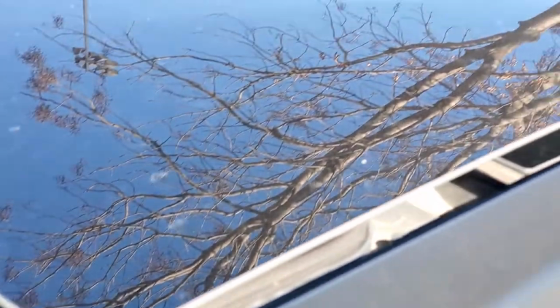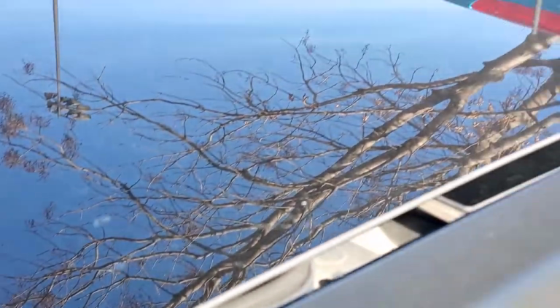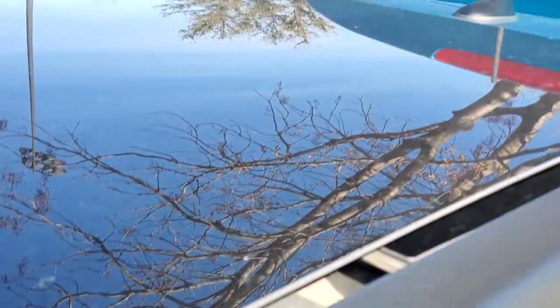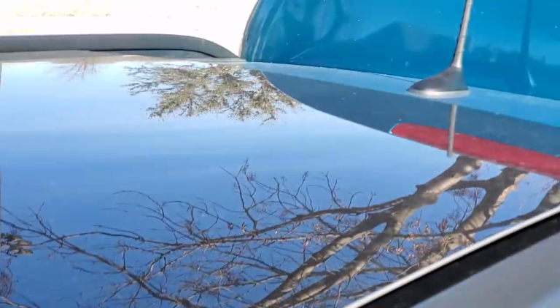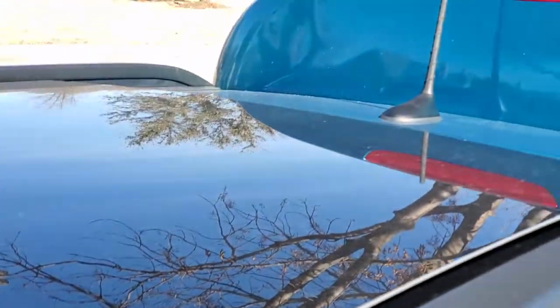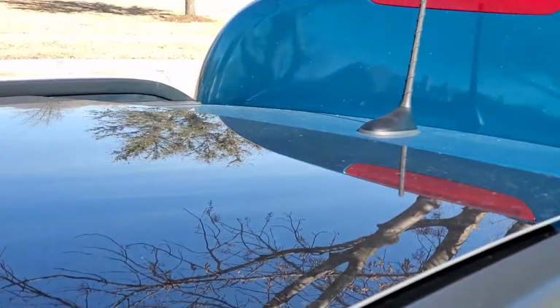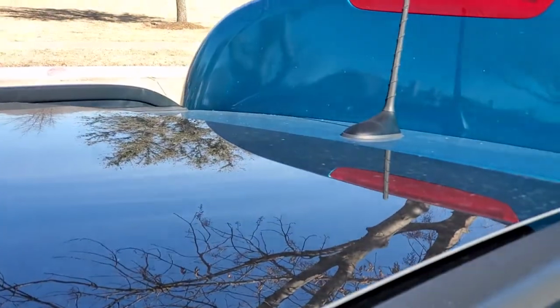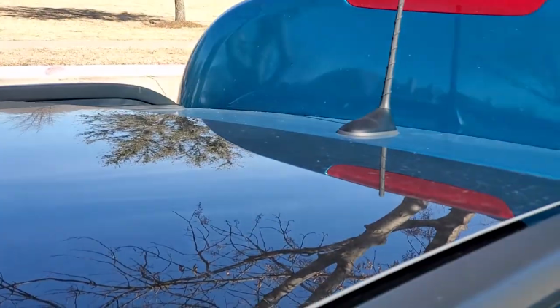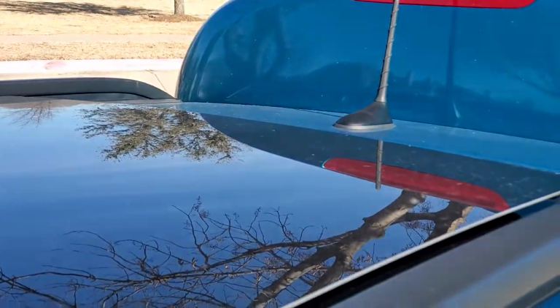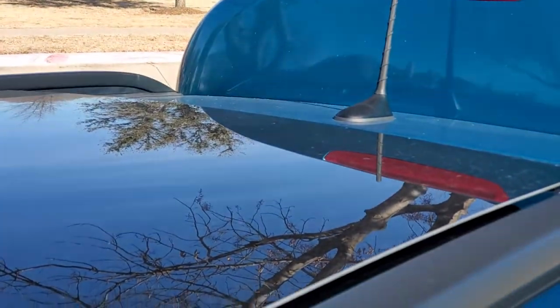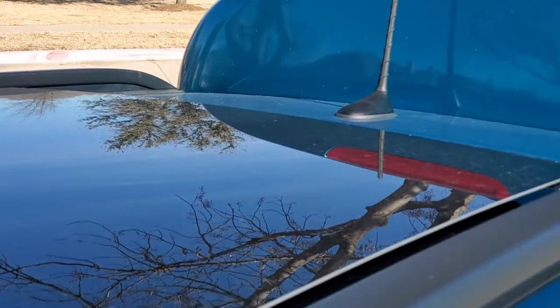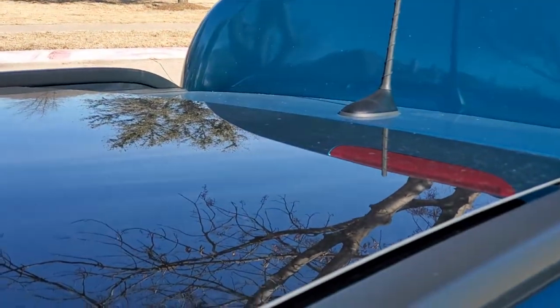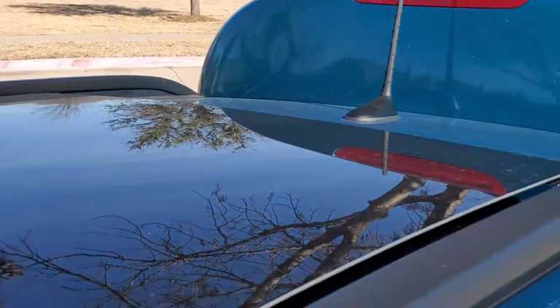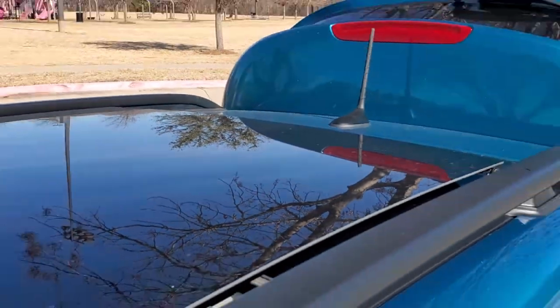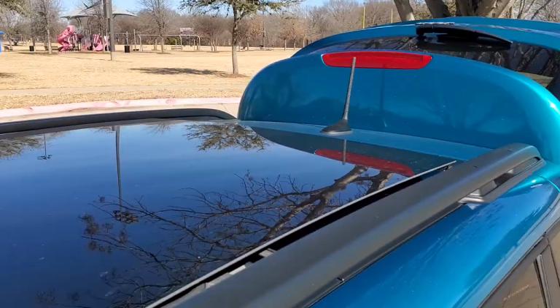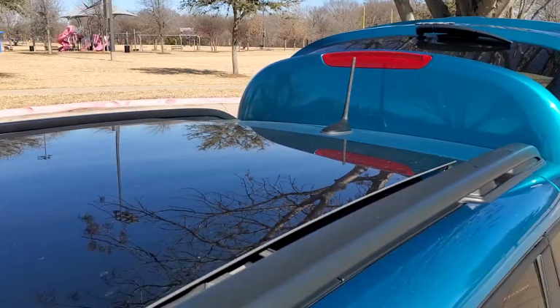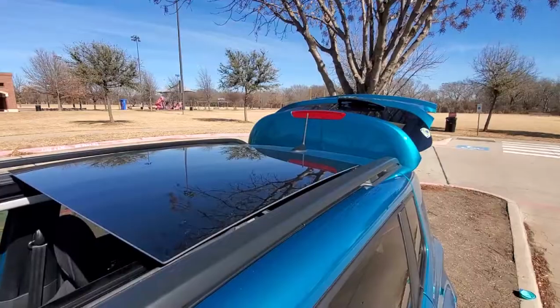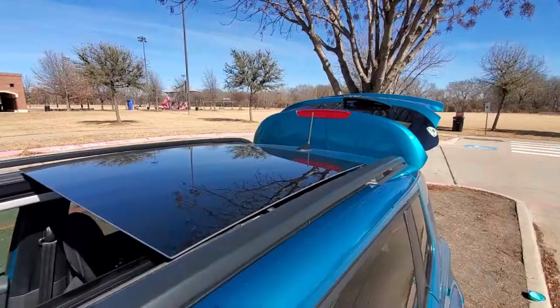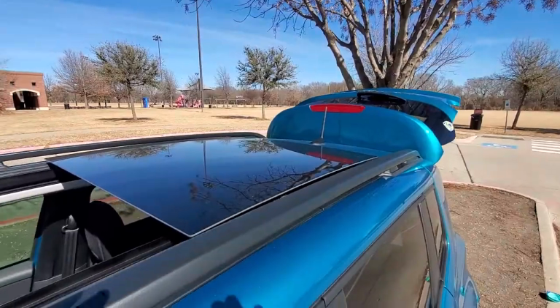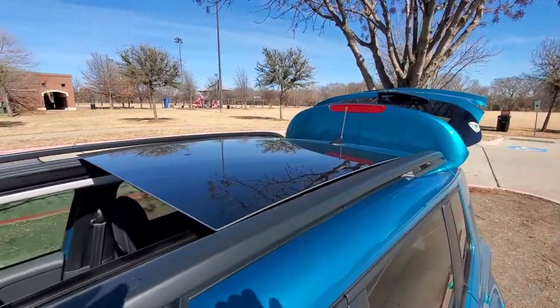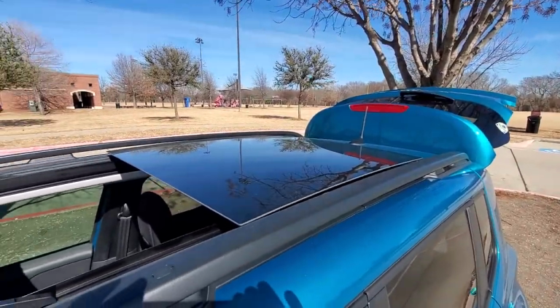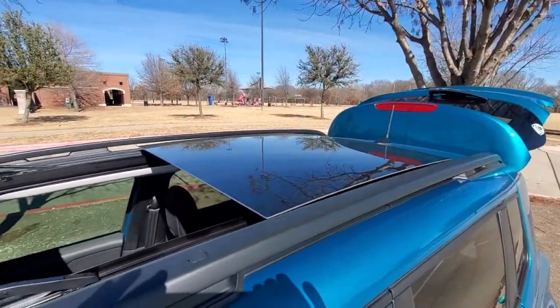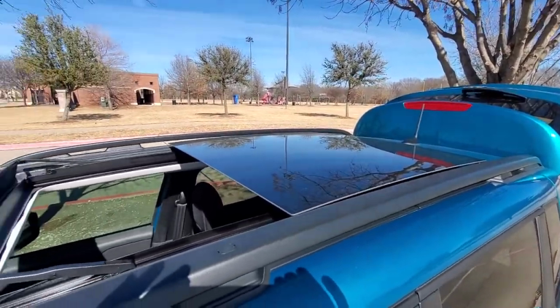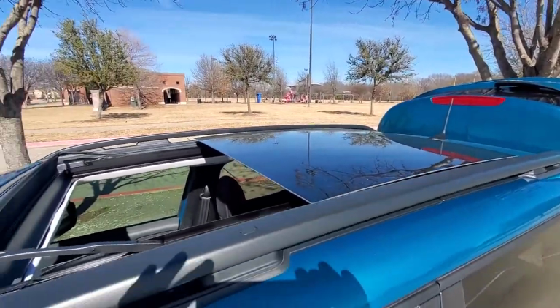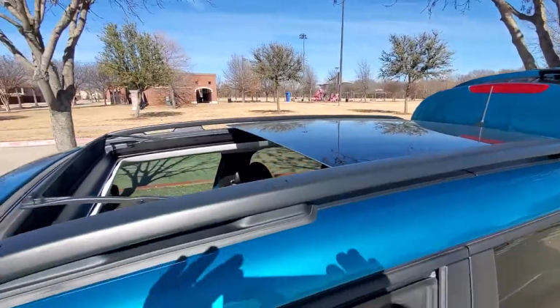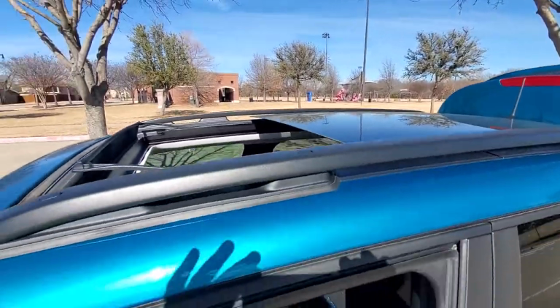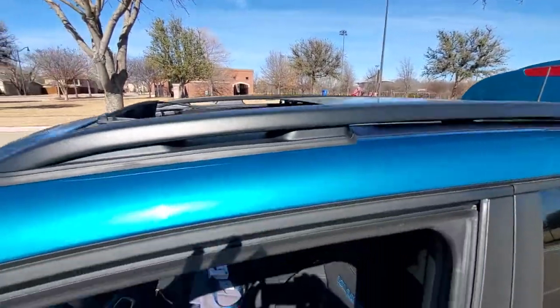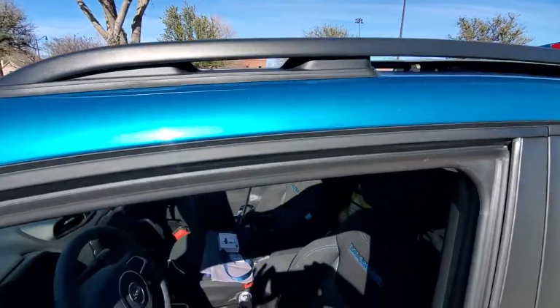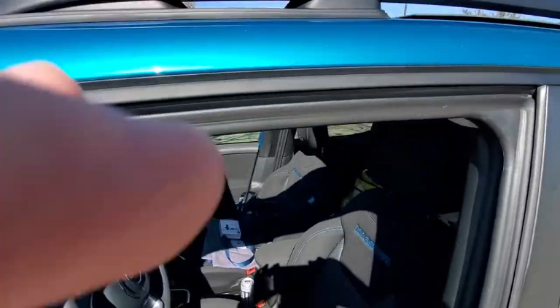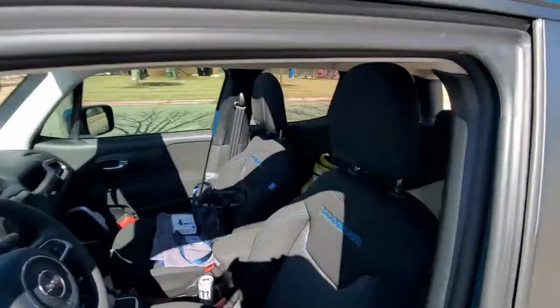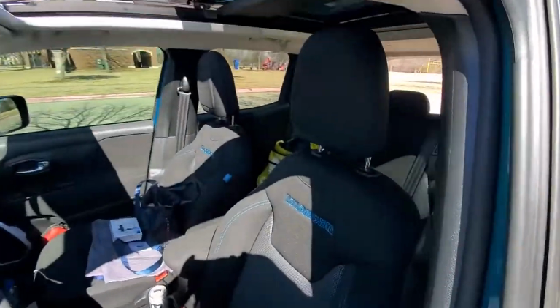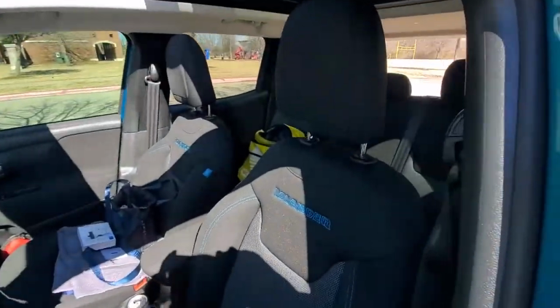It's all glass on top. It's got a sunroof.